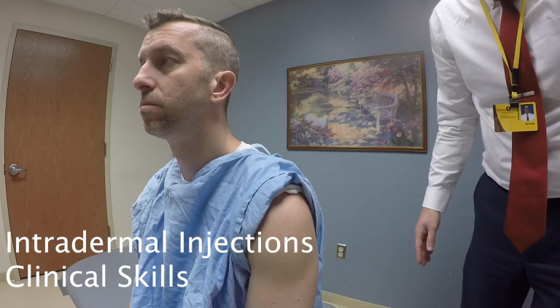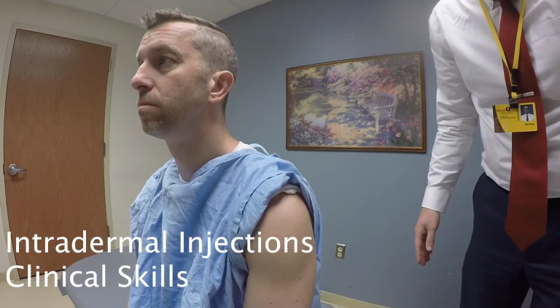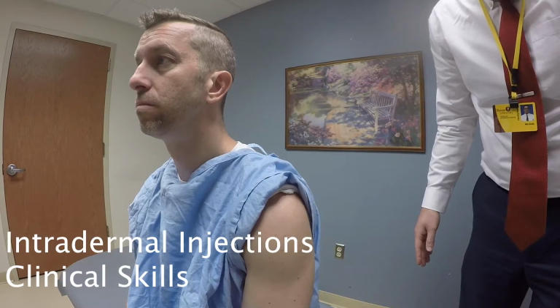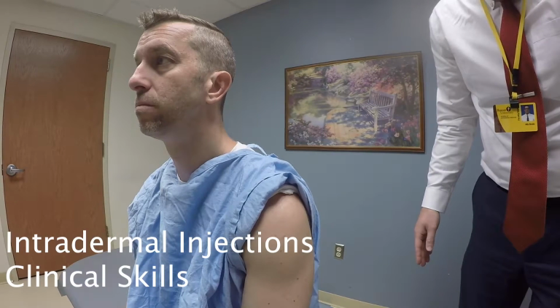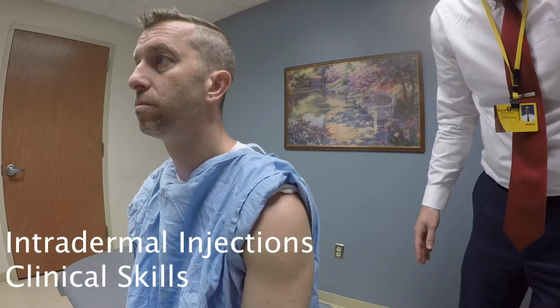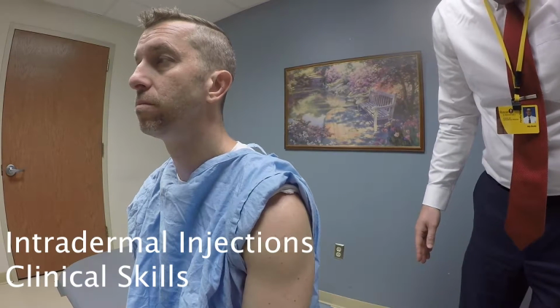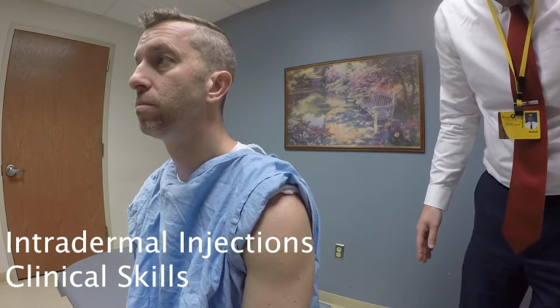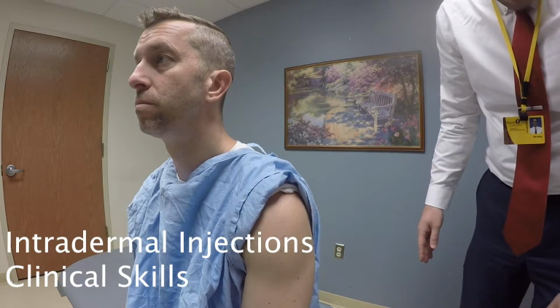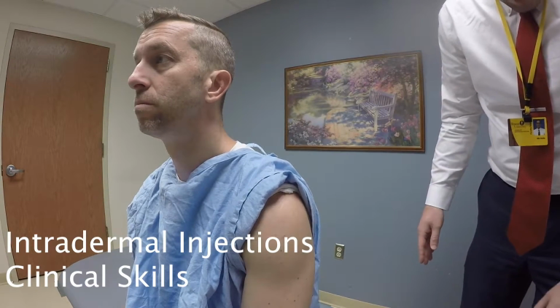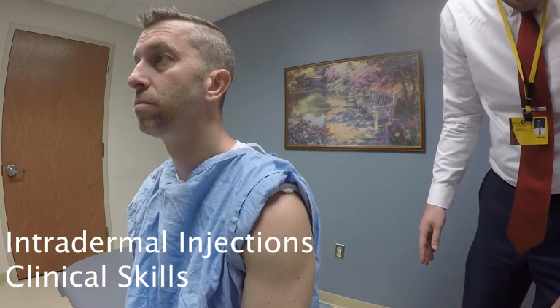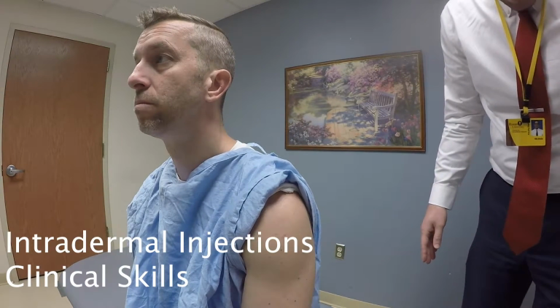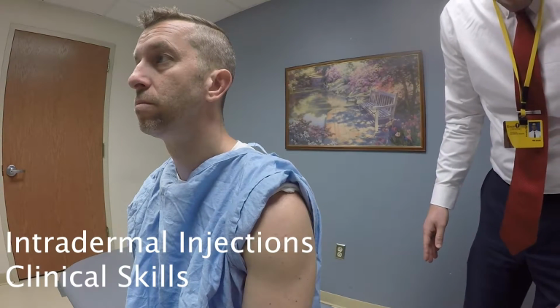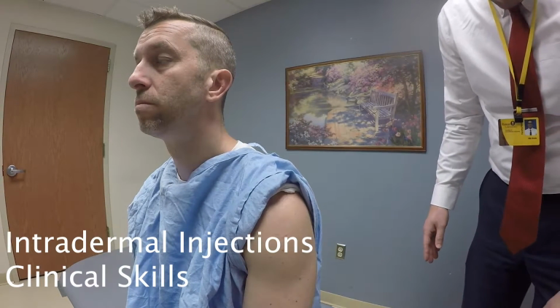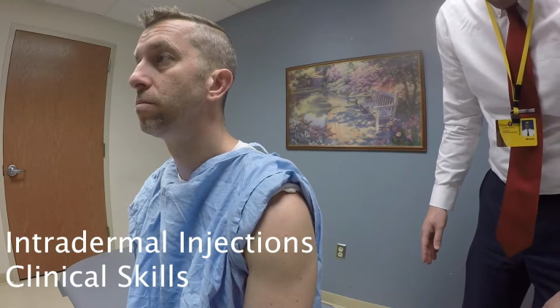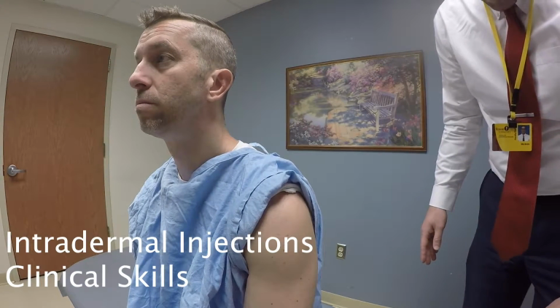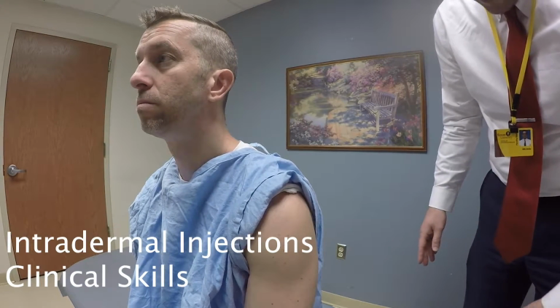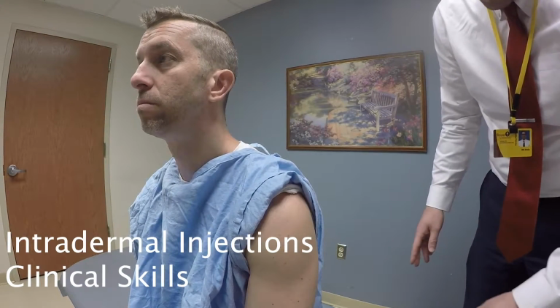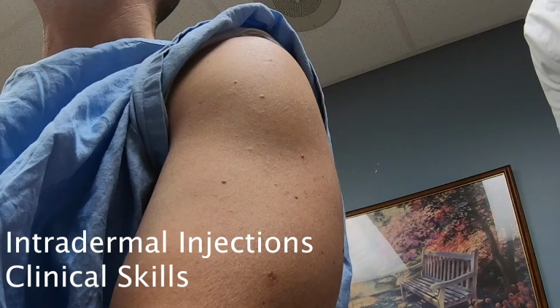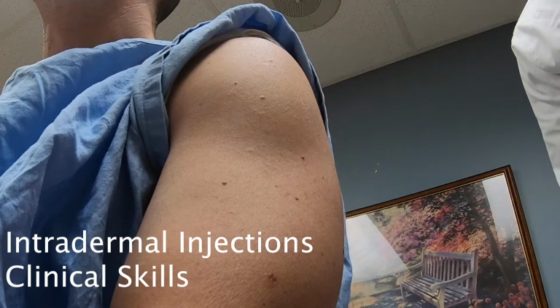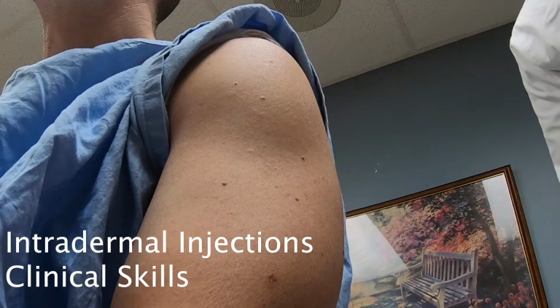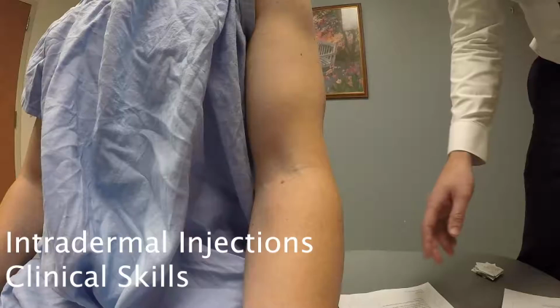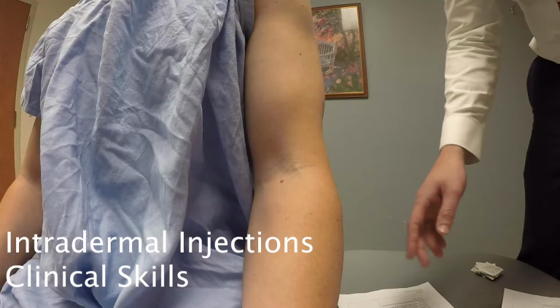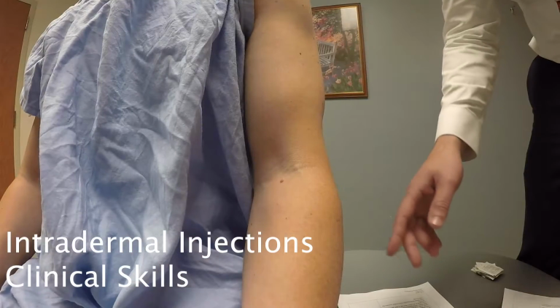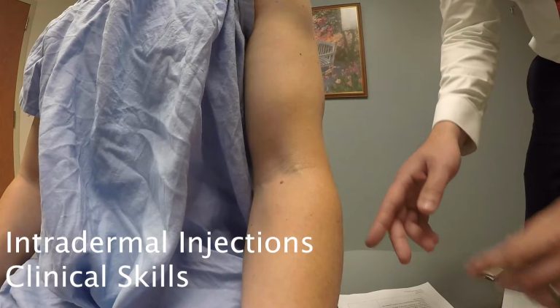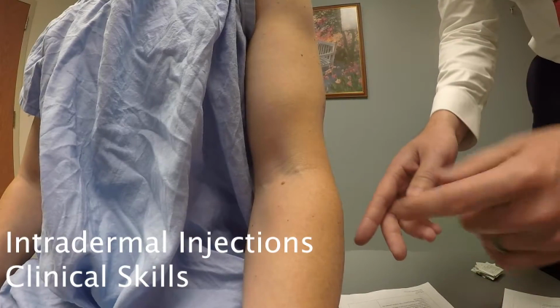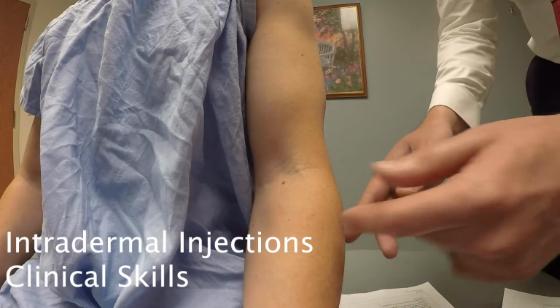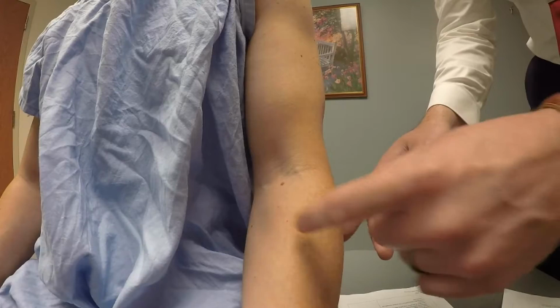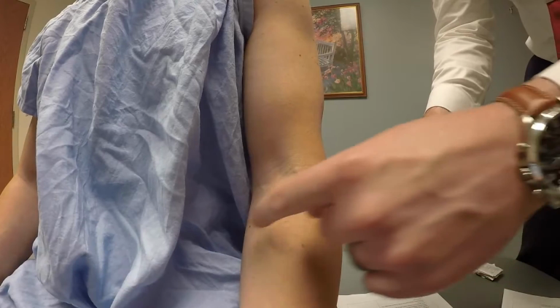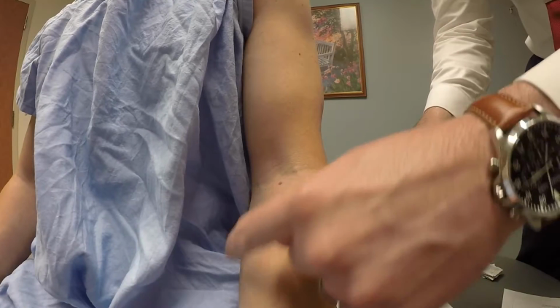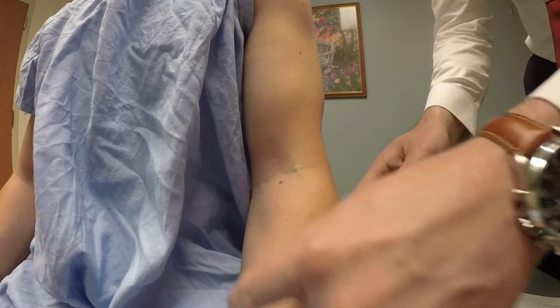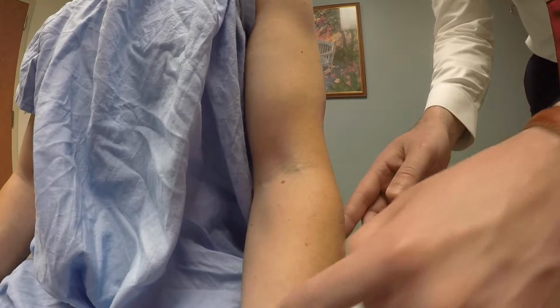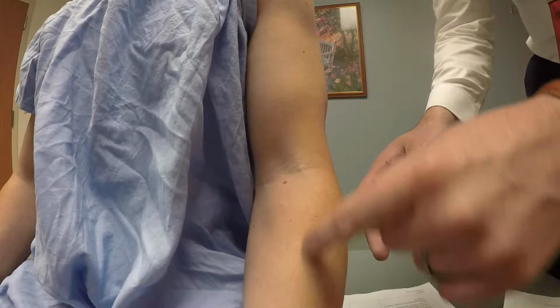Identify the site for injection. For an intradermal injection, we will be using the forearm.